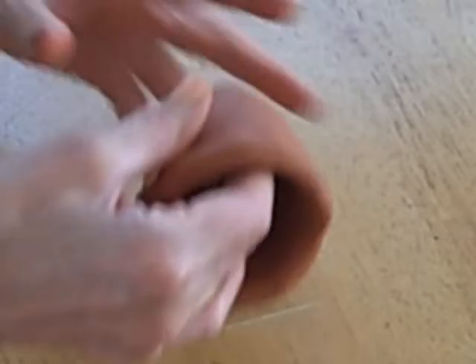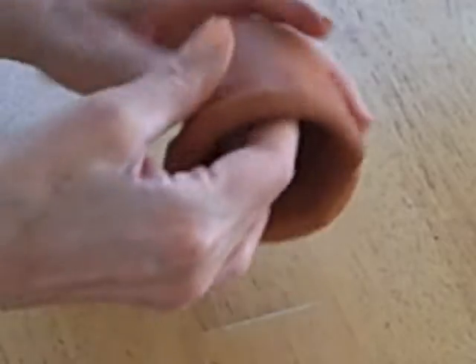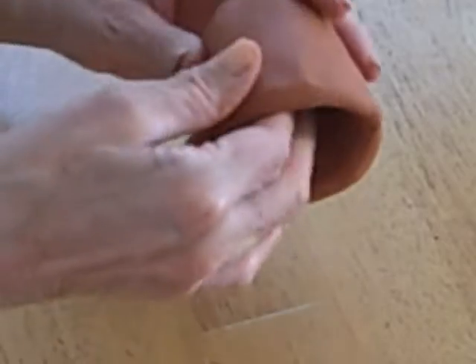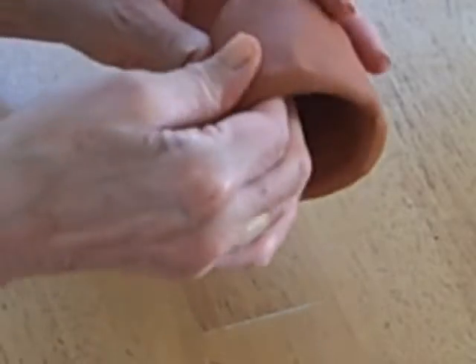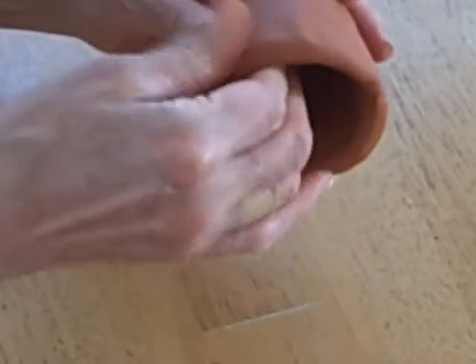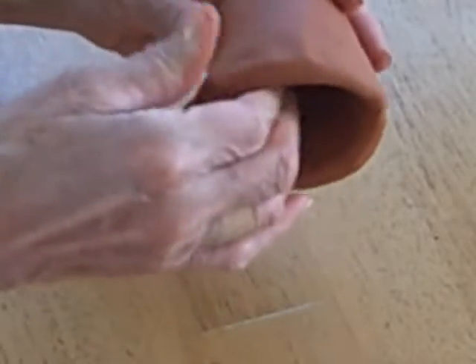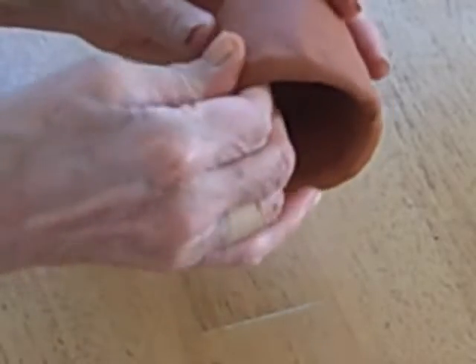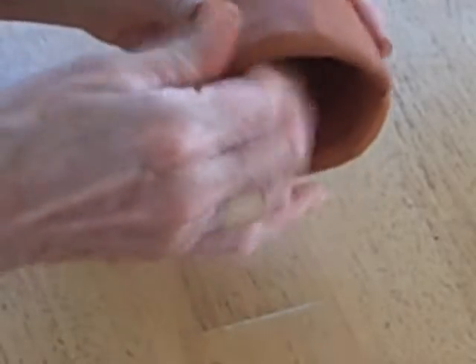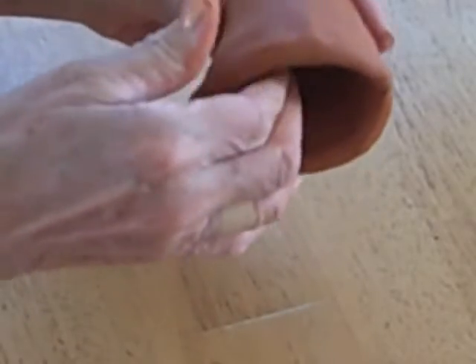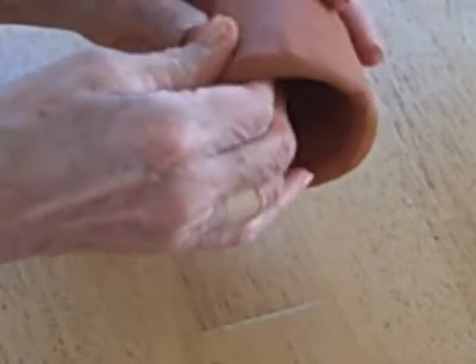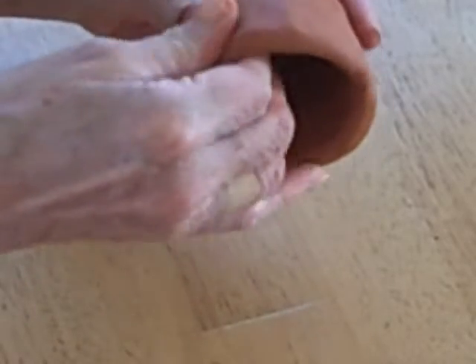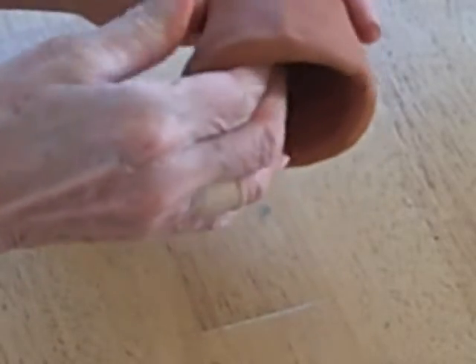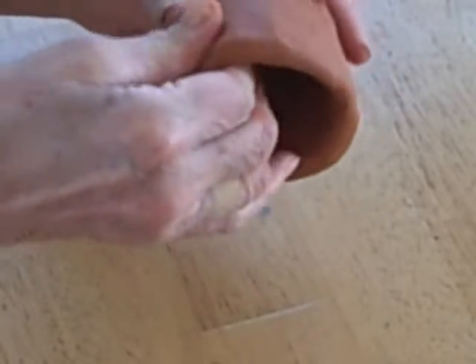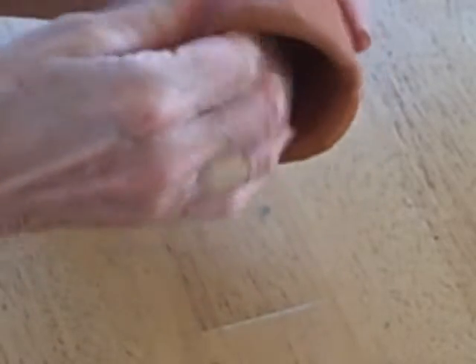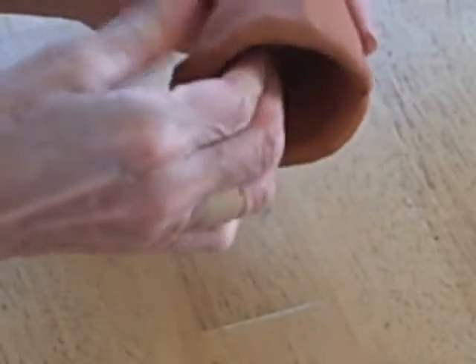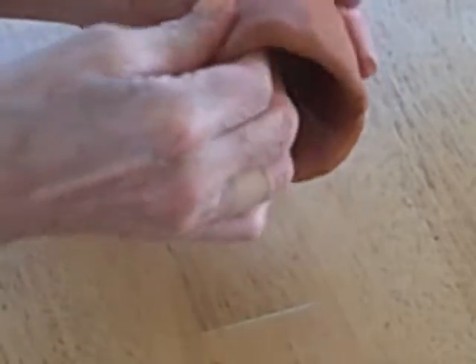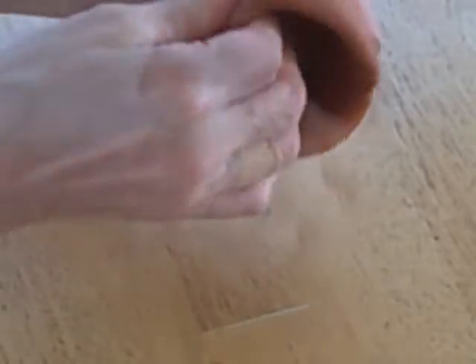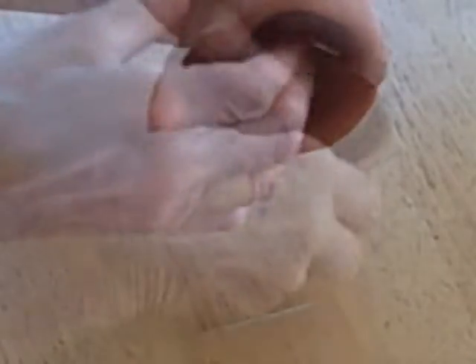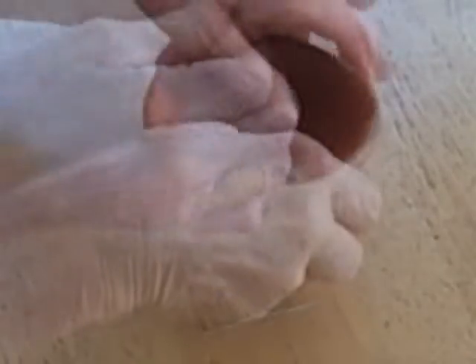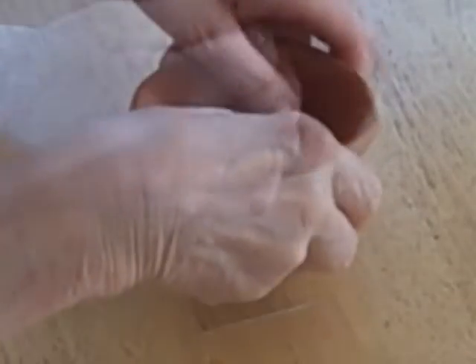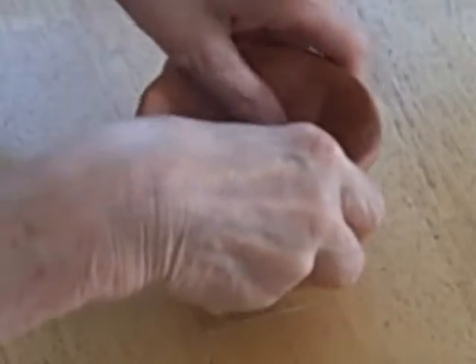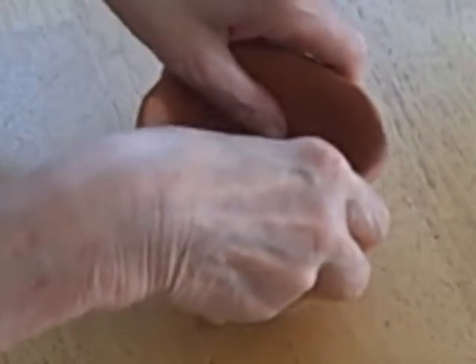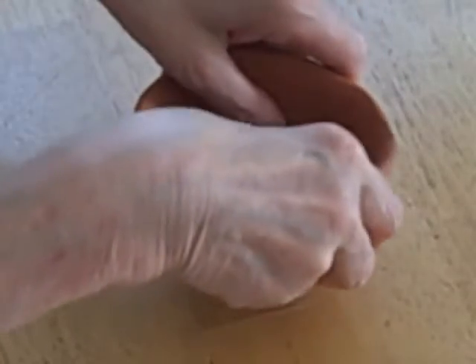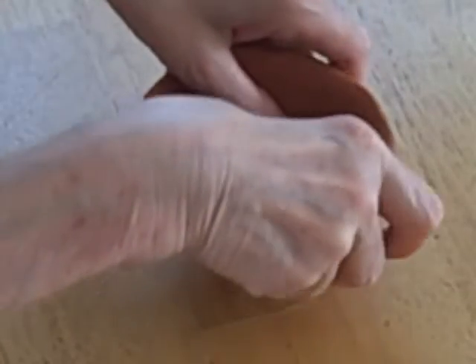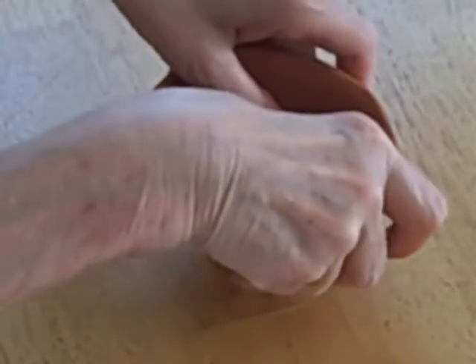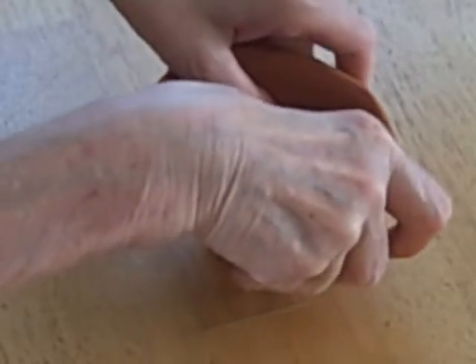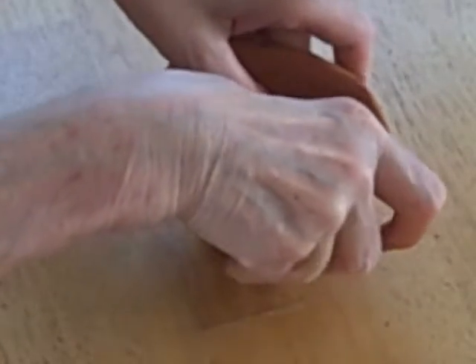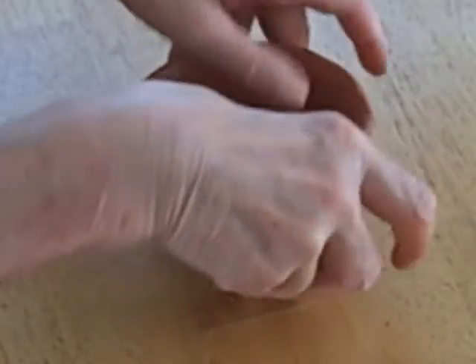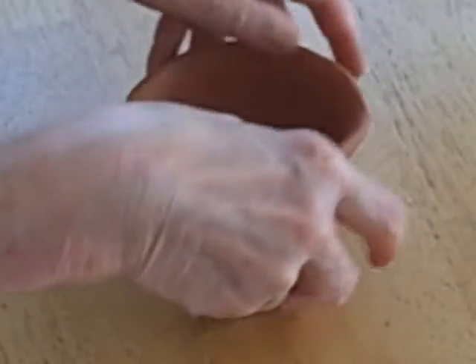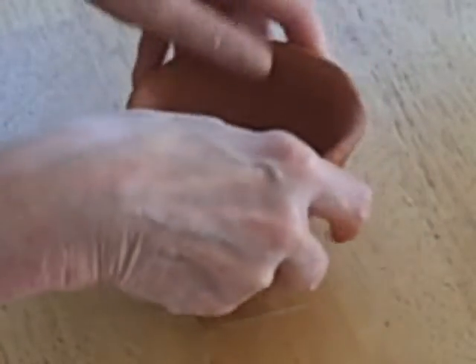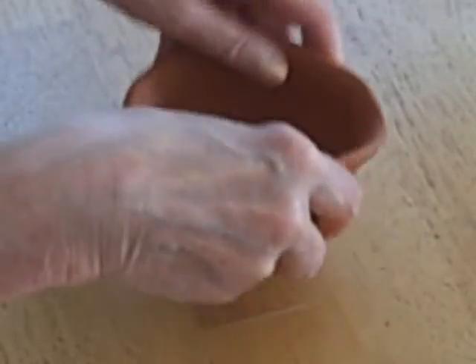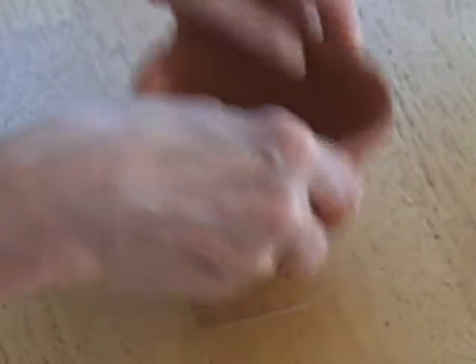Now I'm just going to complete the rim, pinching it all out. Make sure it sits nice and flat and straight.